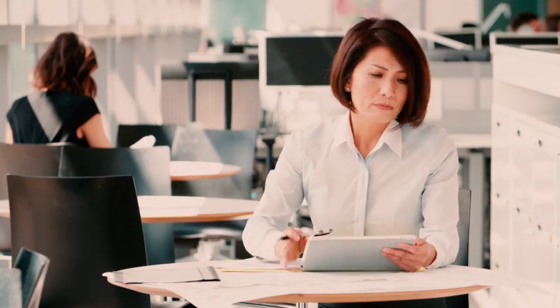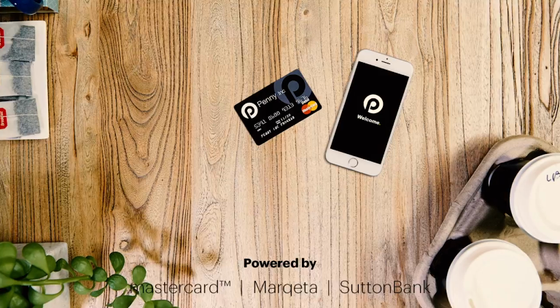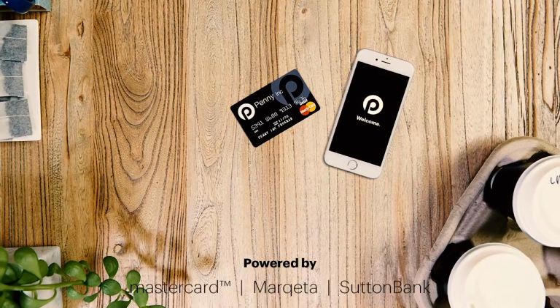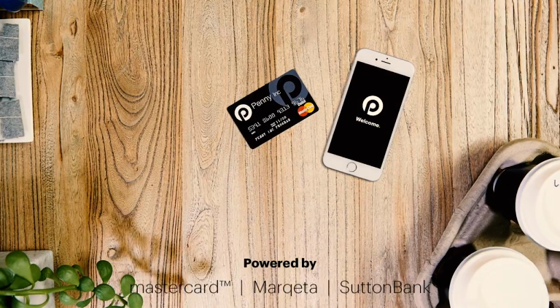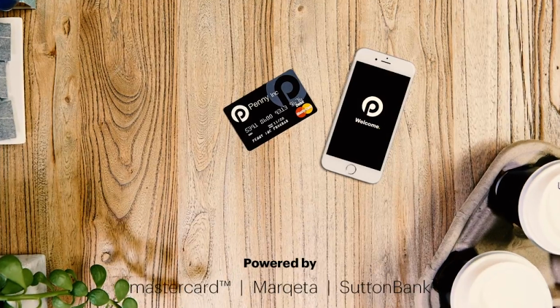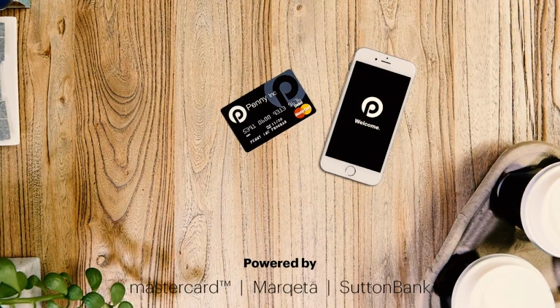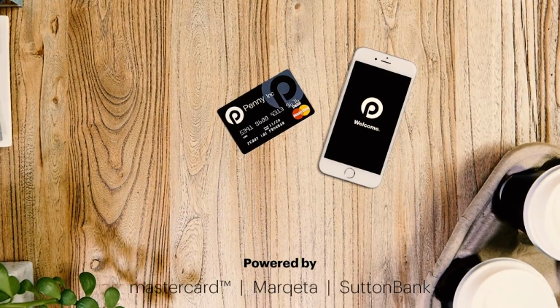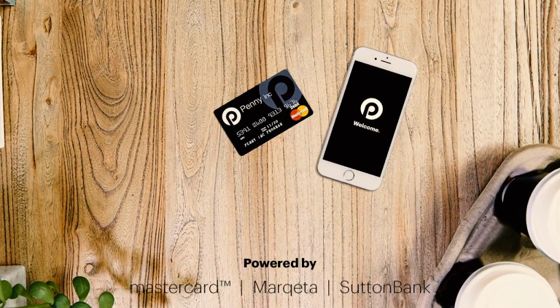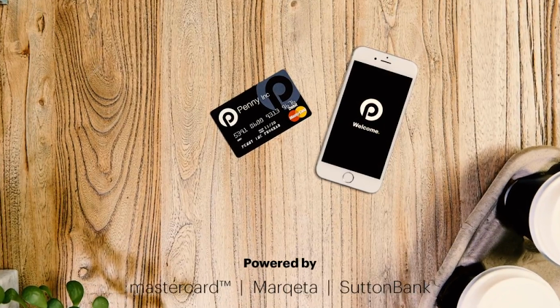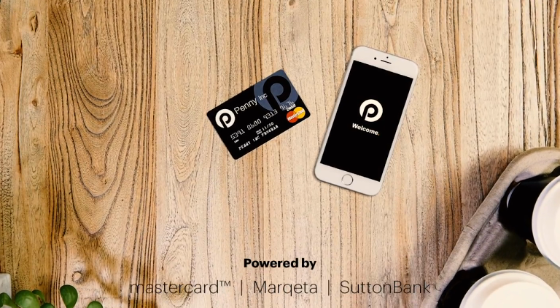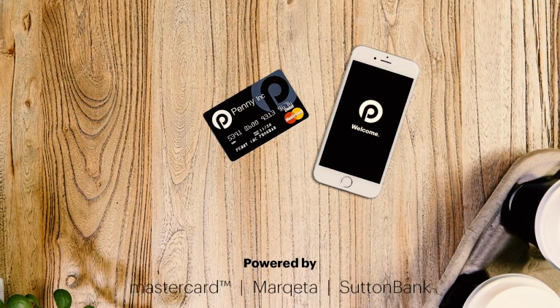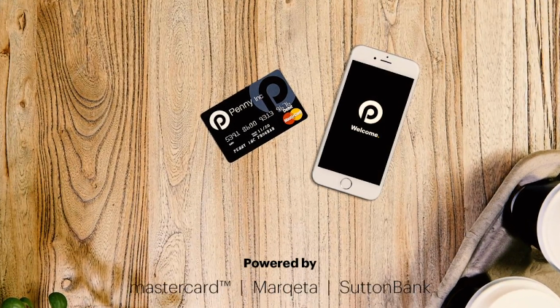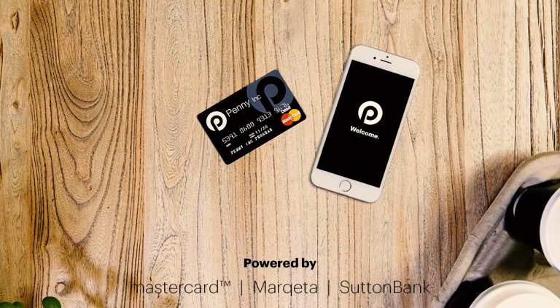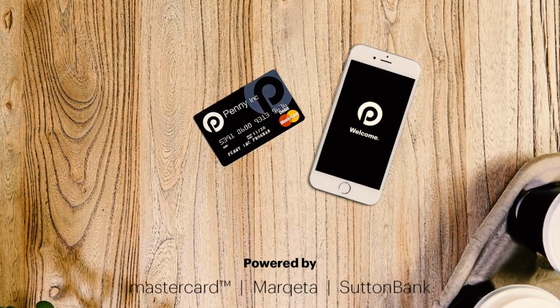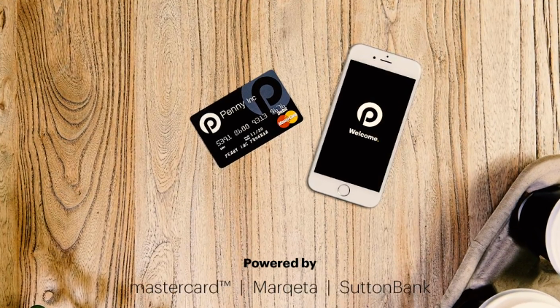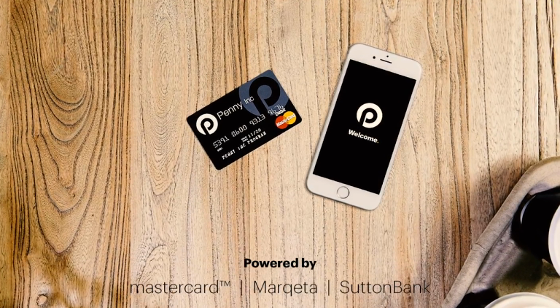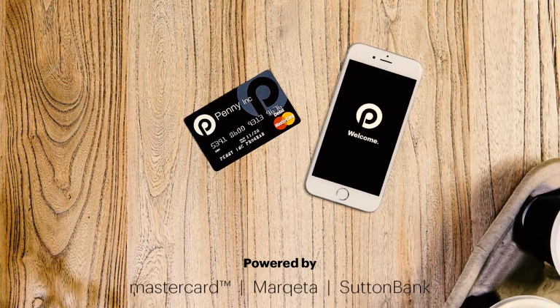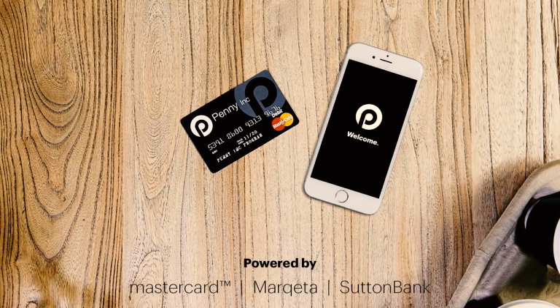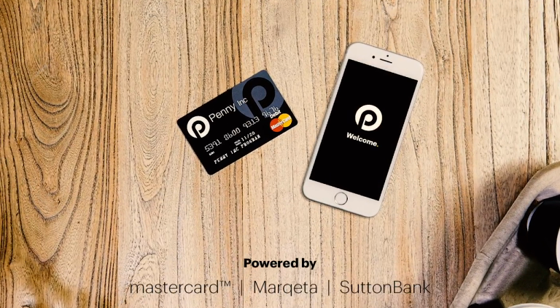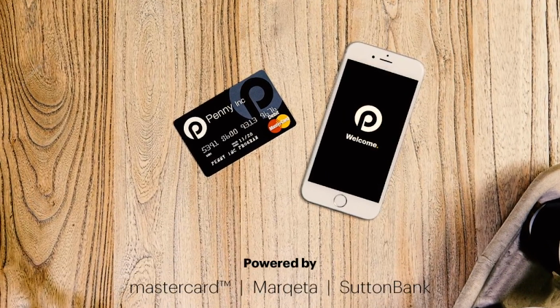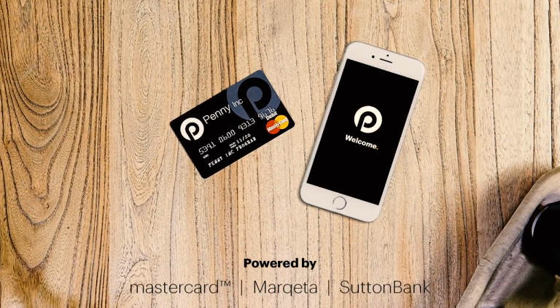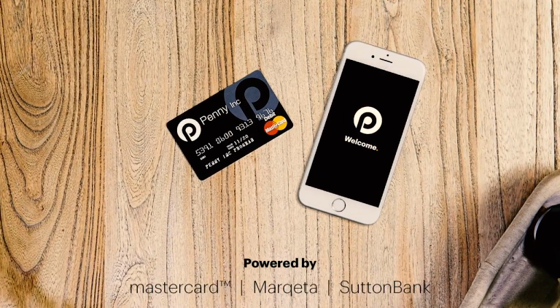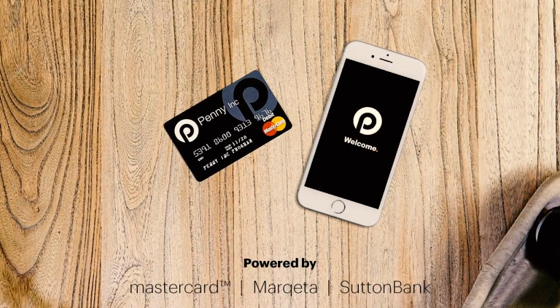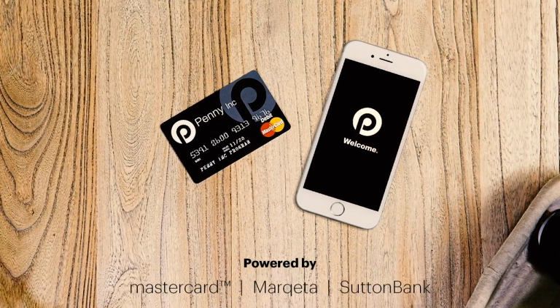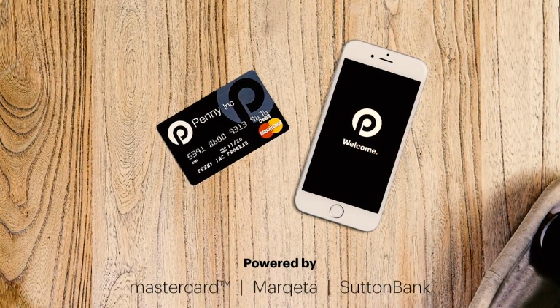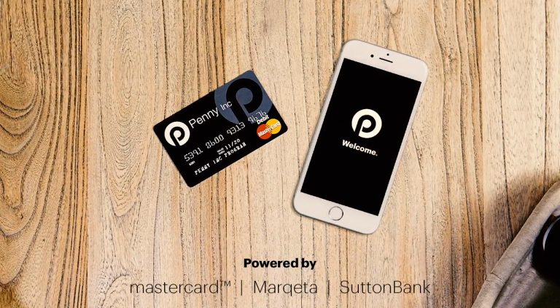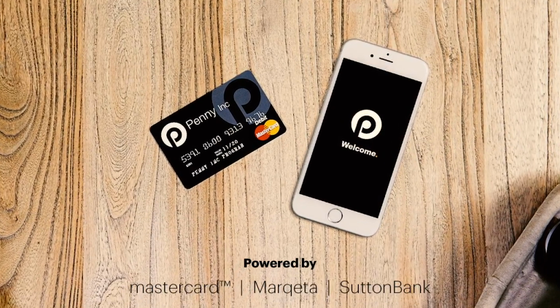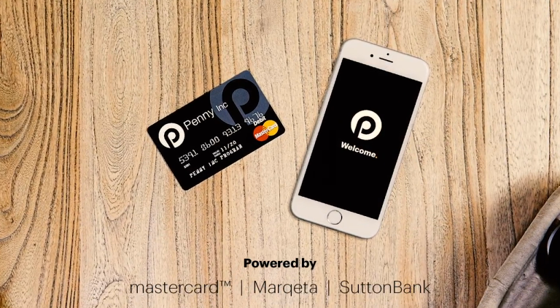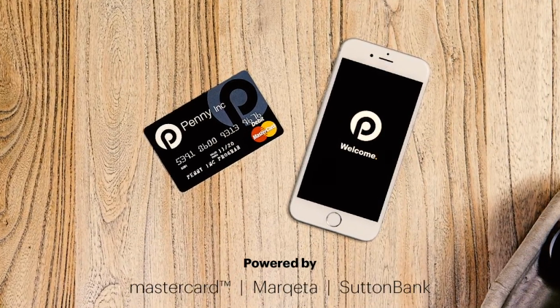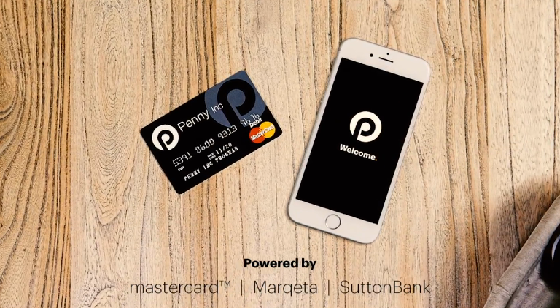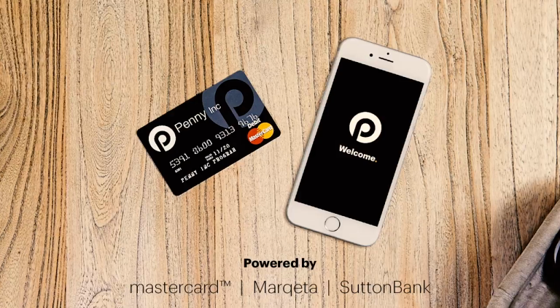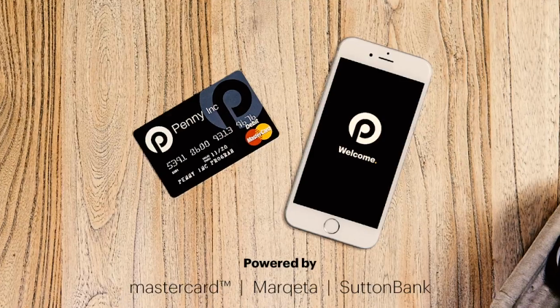Sign up to the Penny Inc. card, take control and reduce the human cost of expenses.